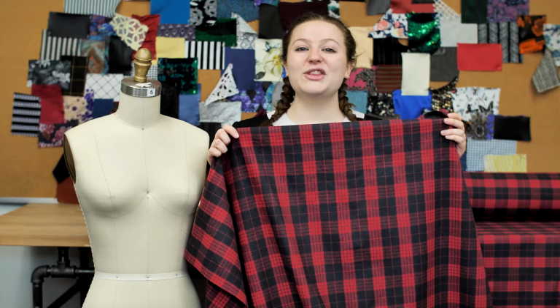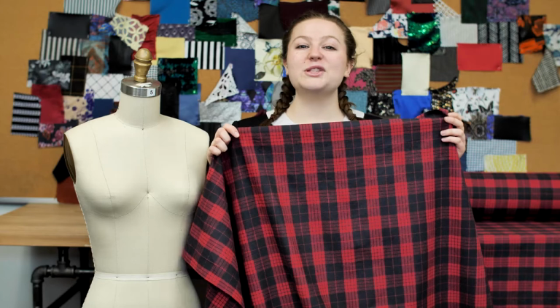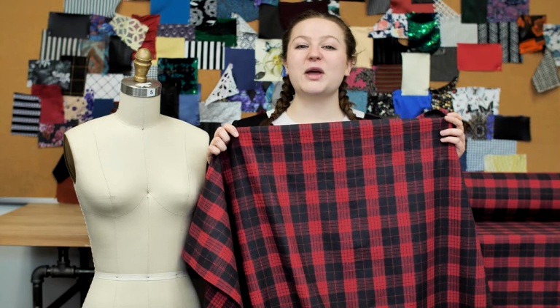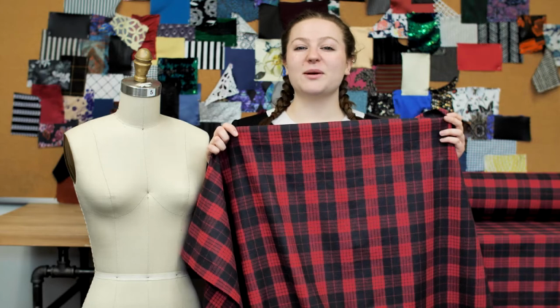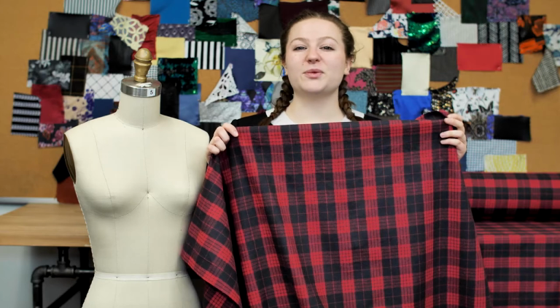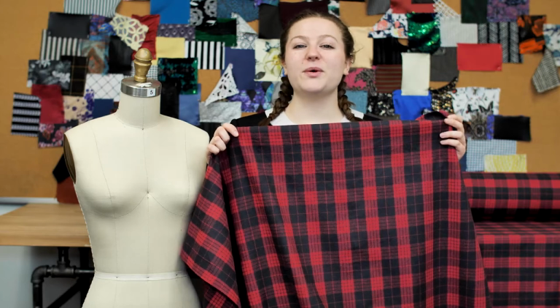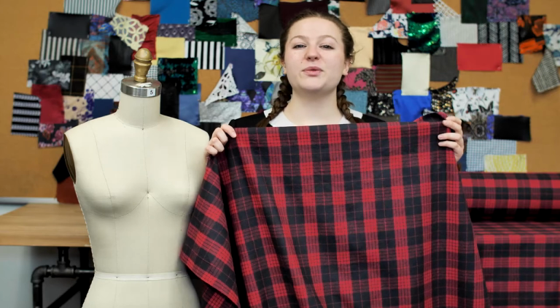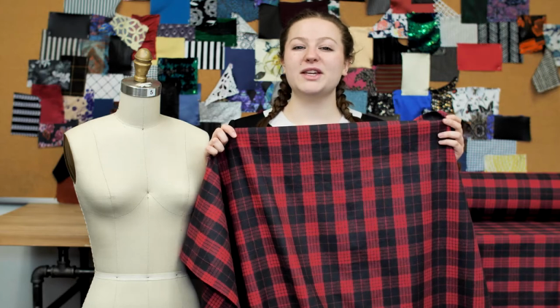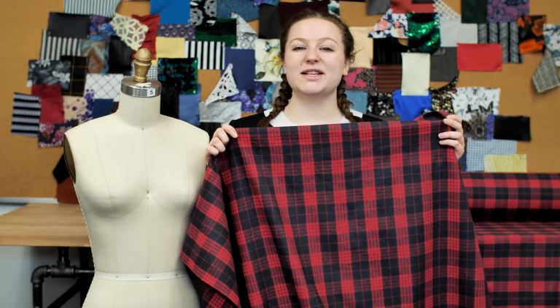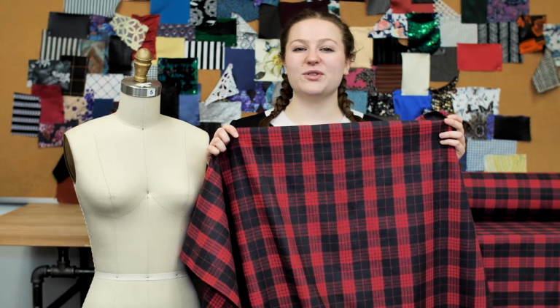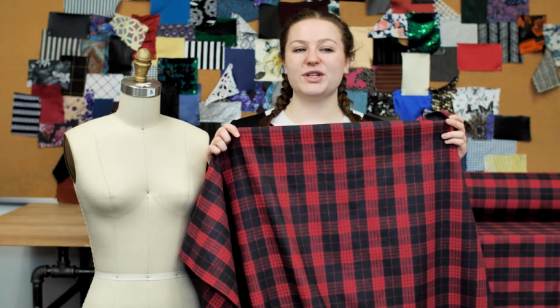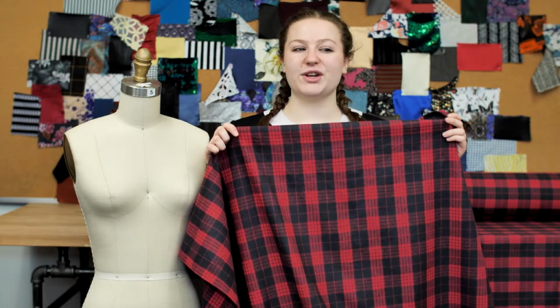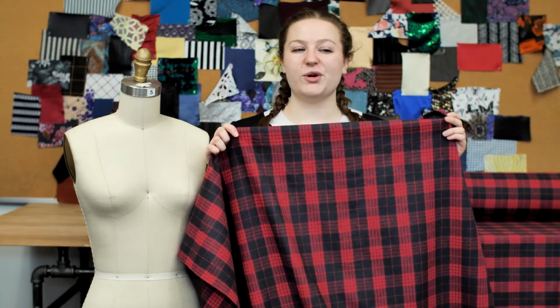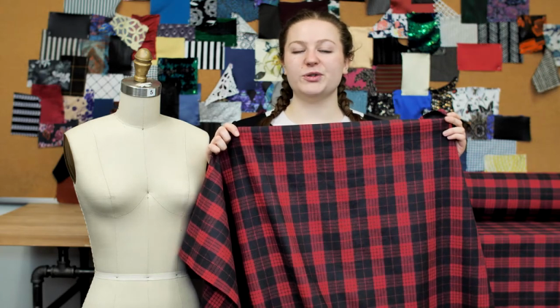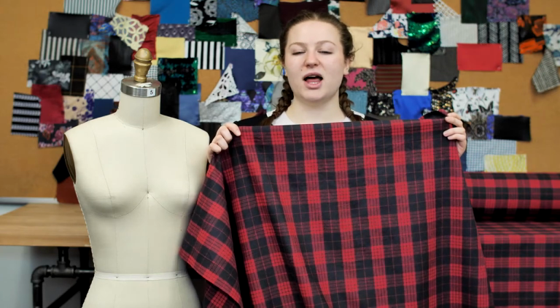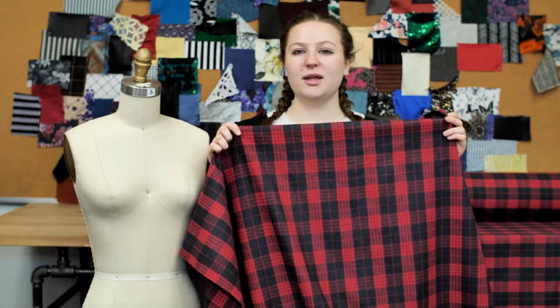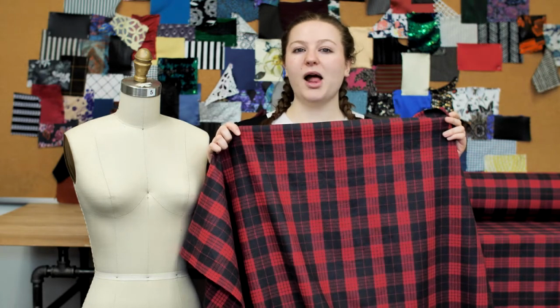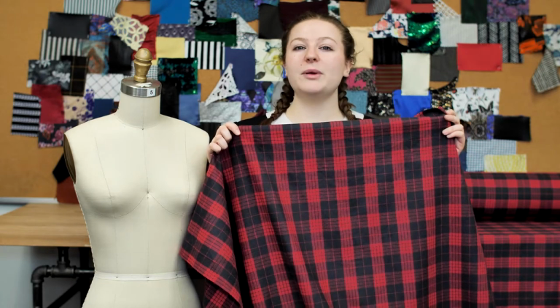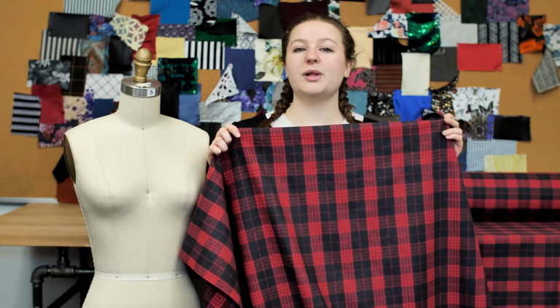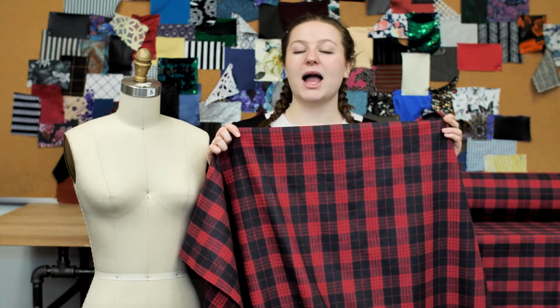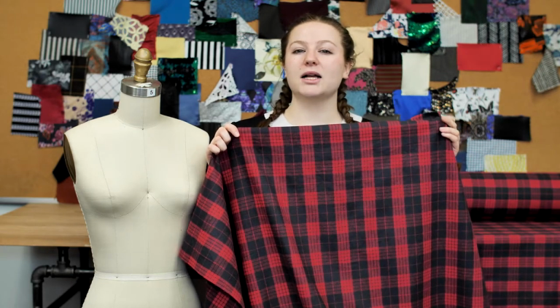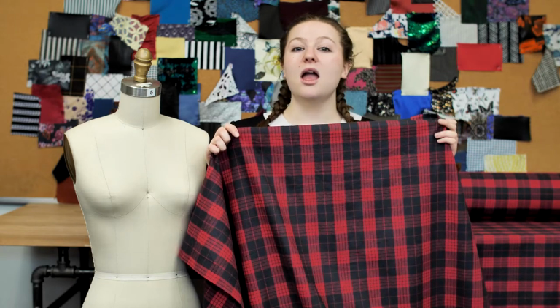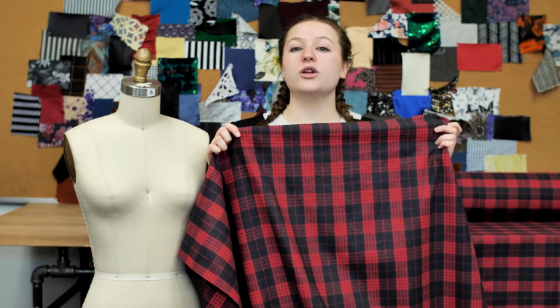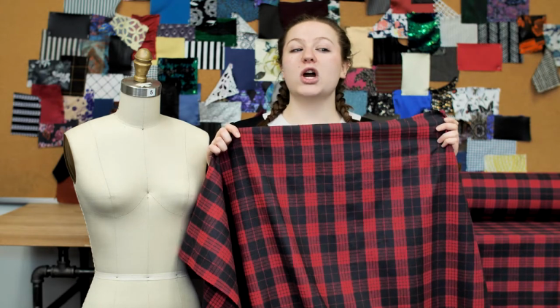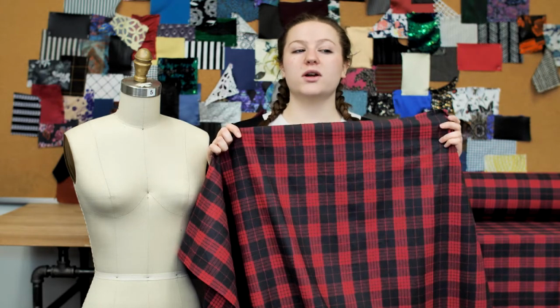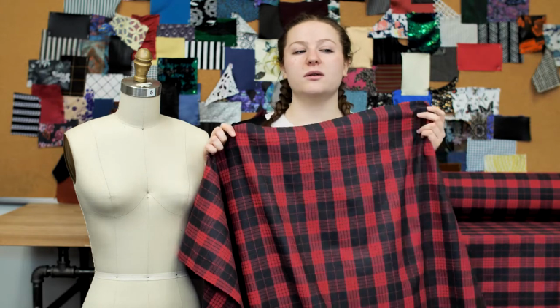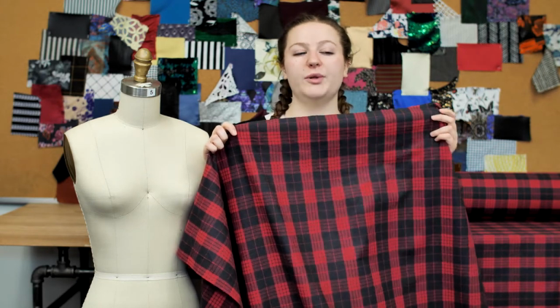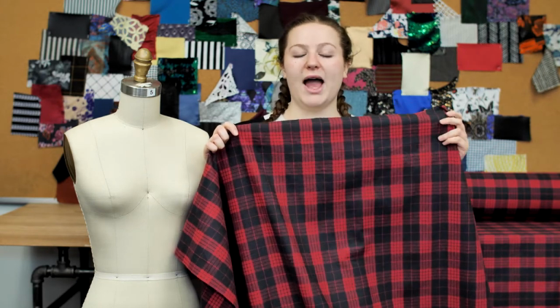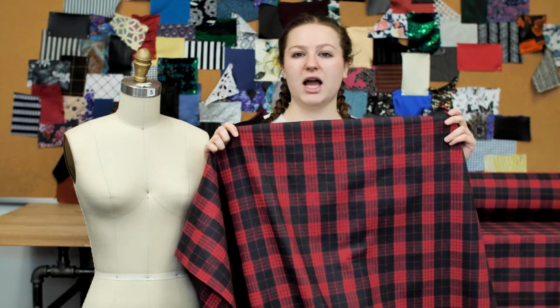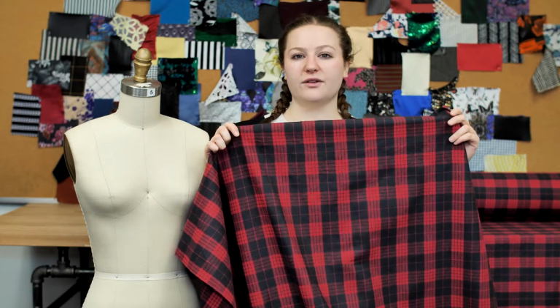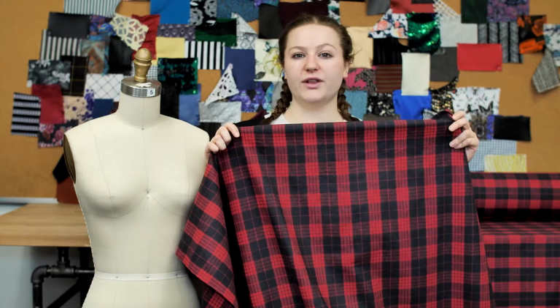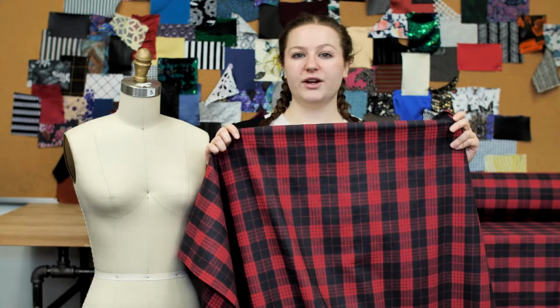This is product number 313730, Mood's Lollipop in Black, Tartan Plaid Cotton Flannel.